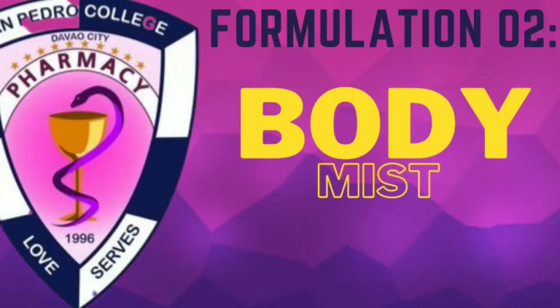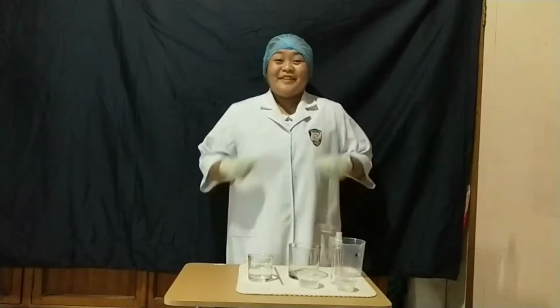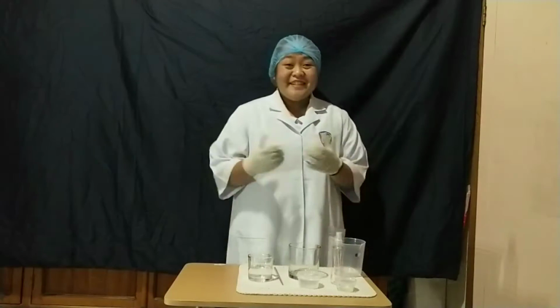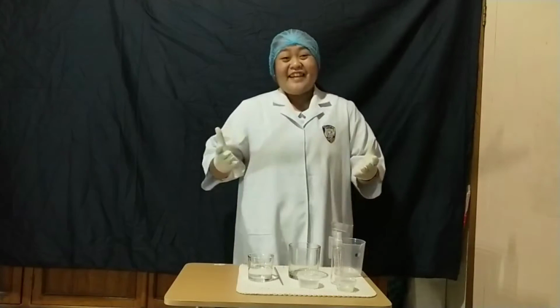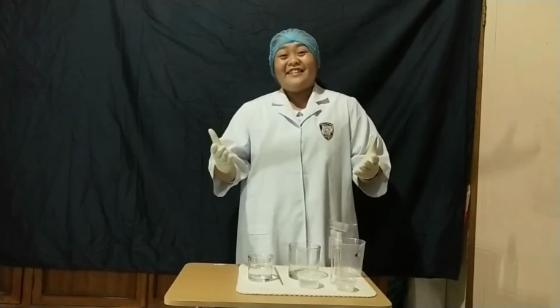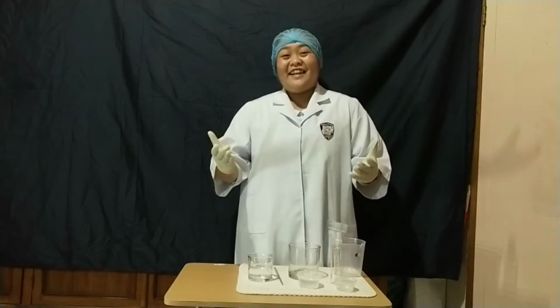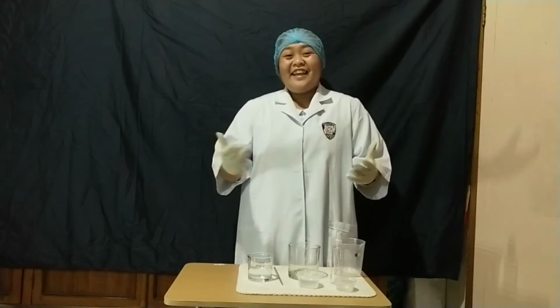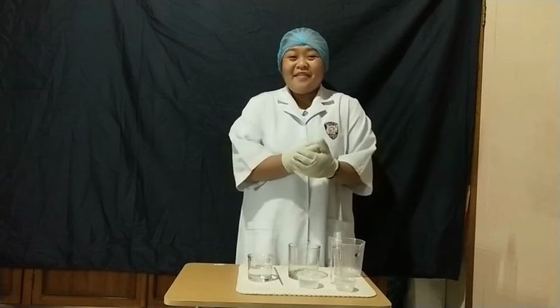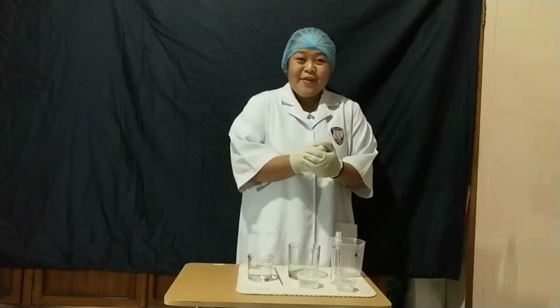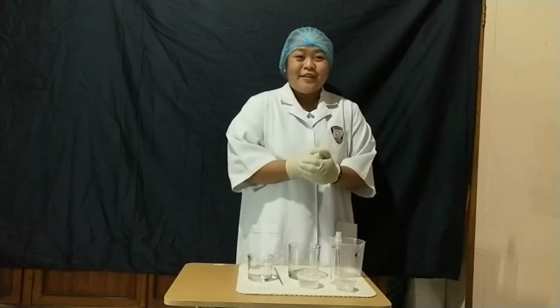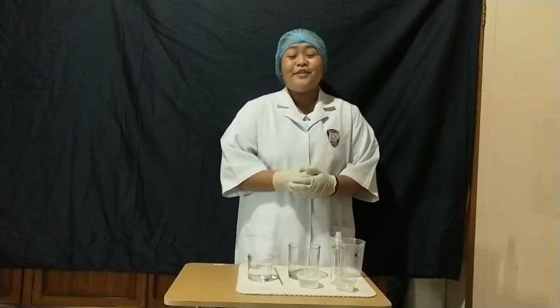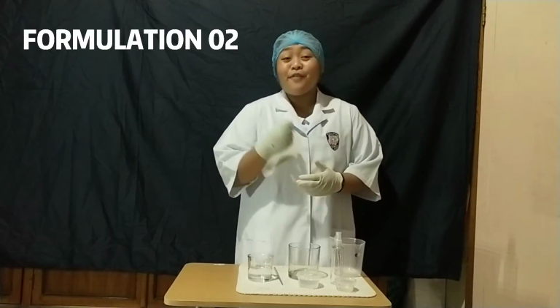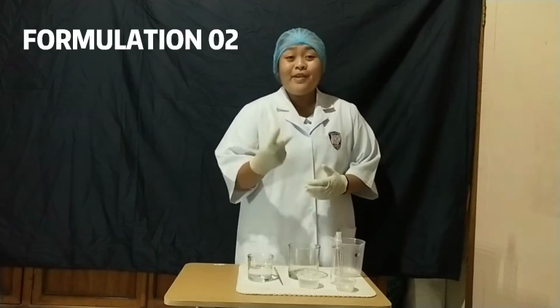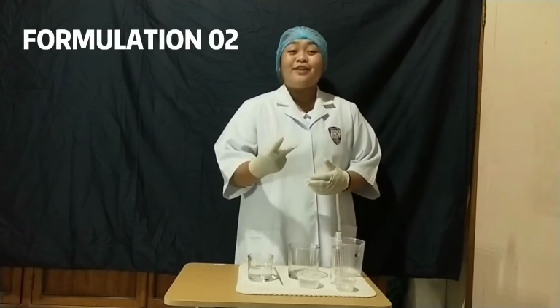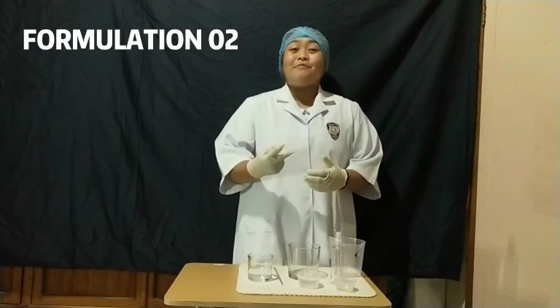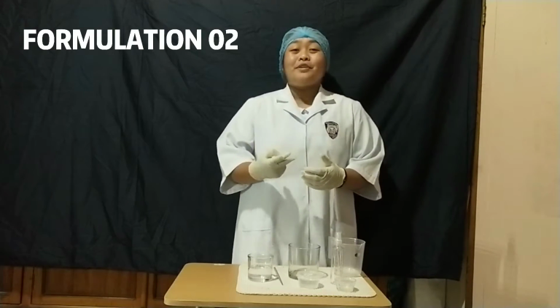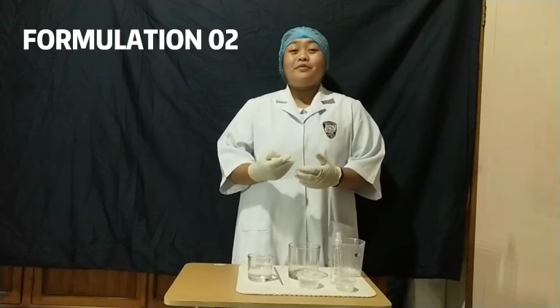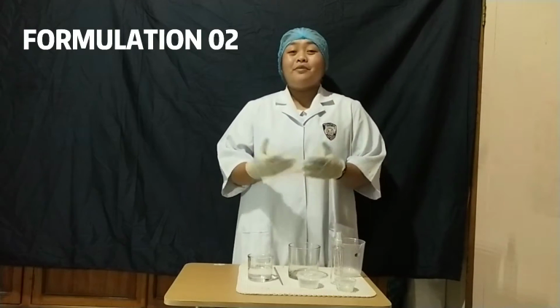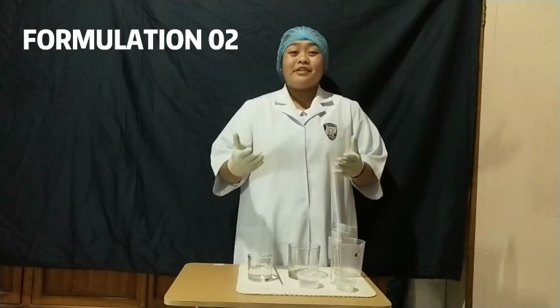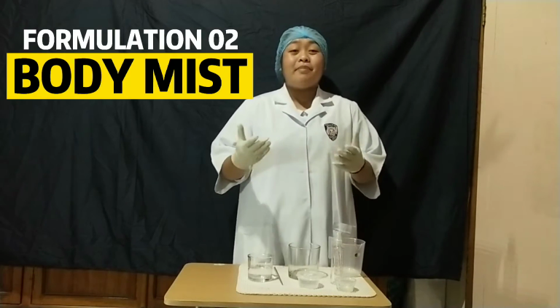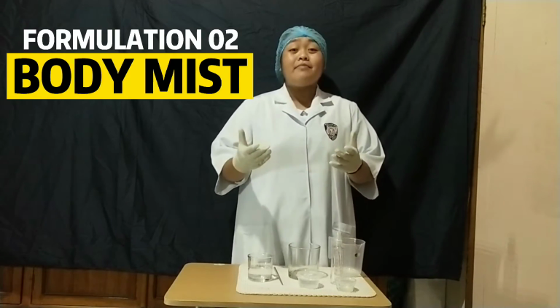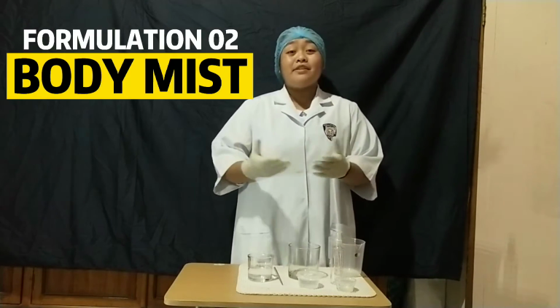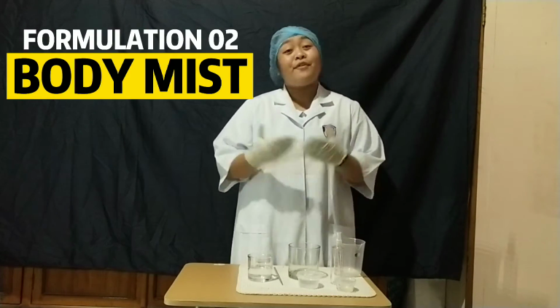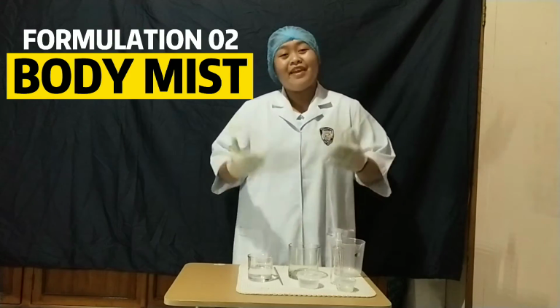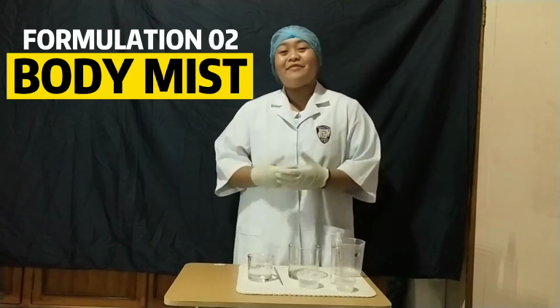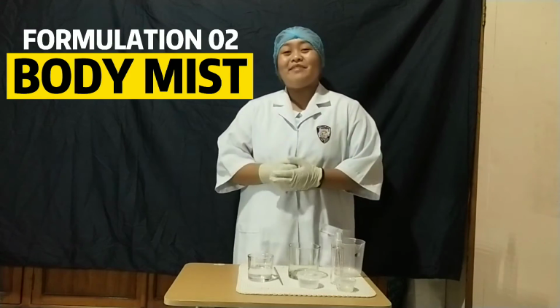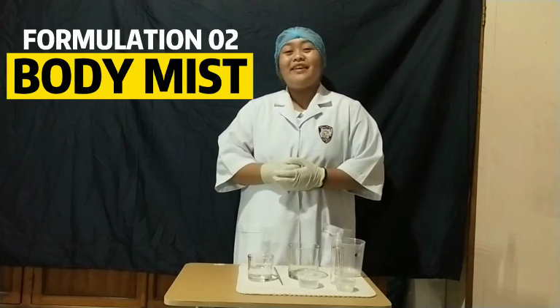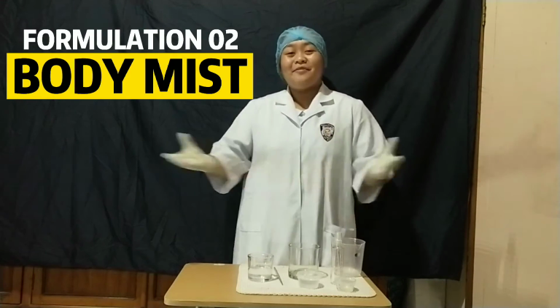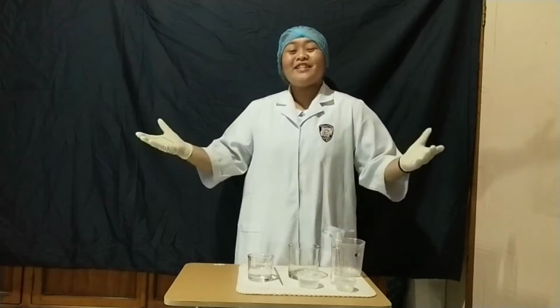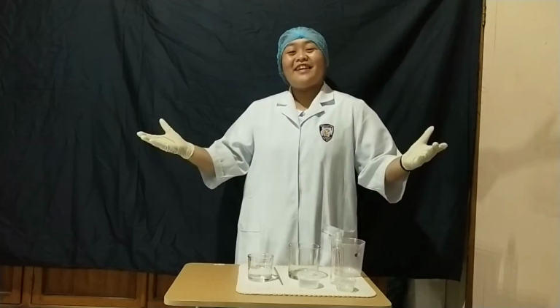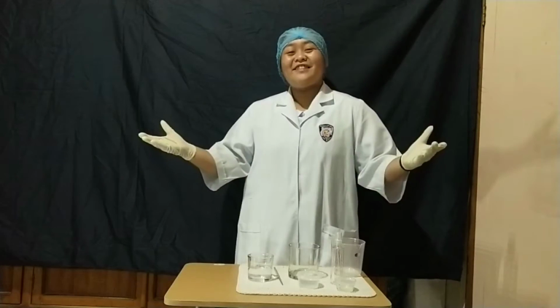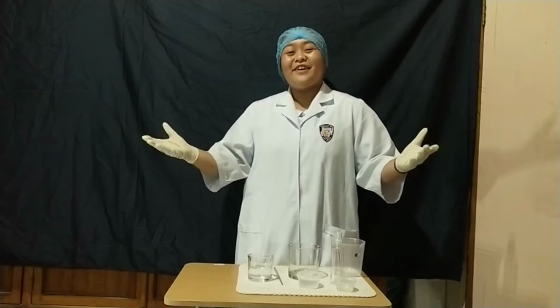Good day! Today, I am going to do the formulation number 2, which is the body mist for men and women. Watch and enjoy!